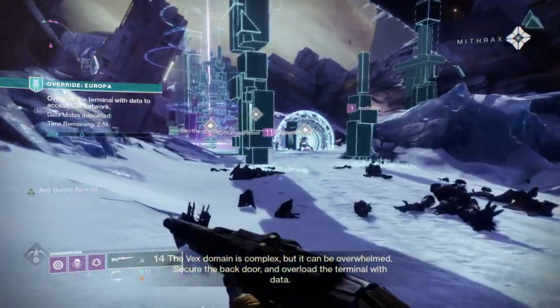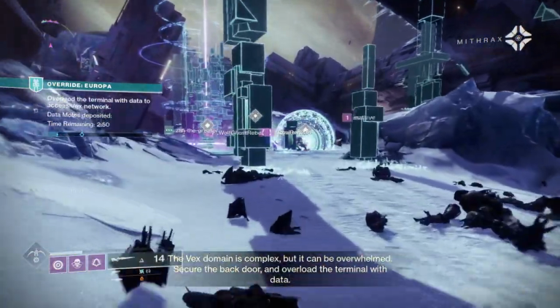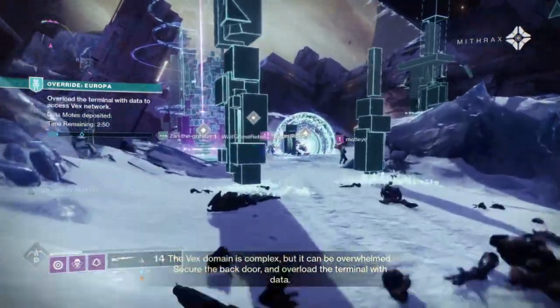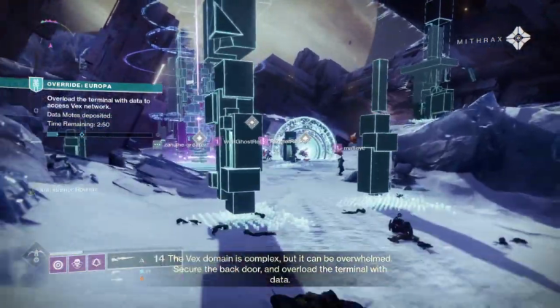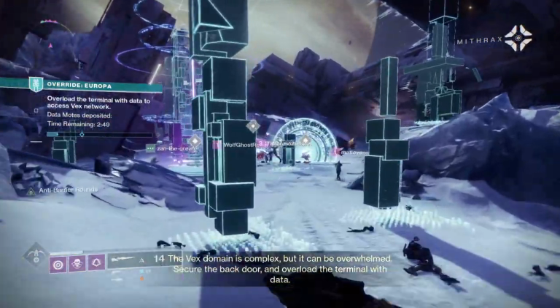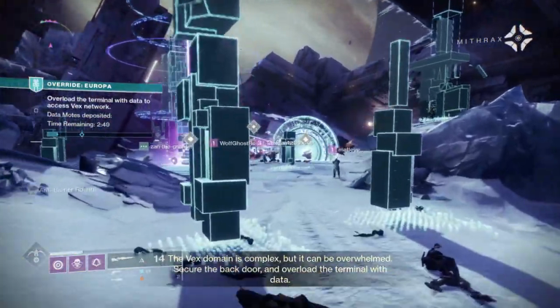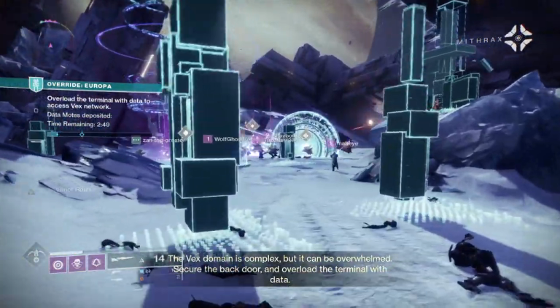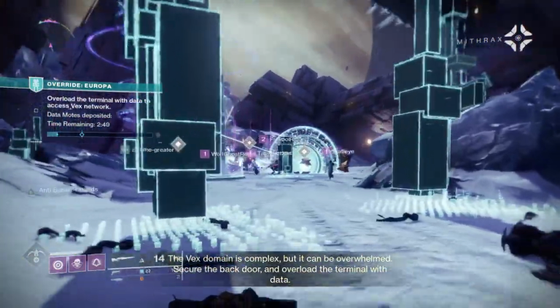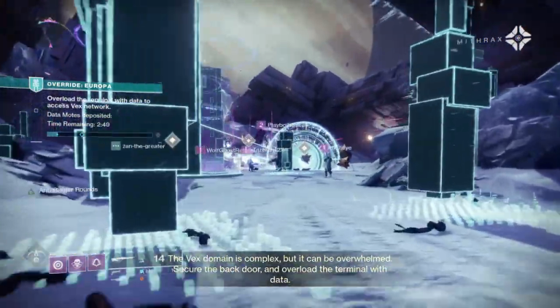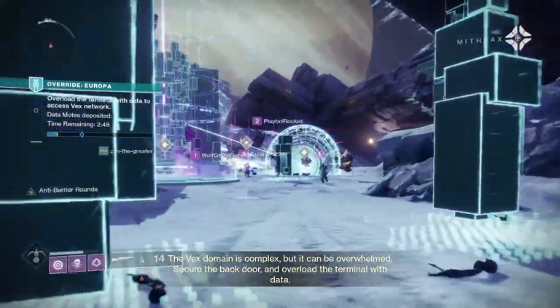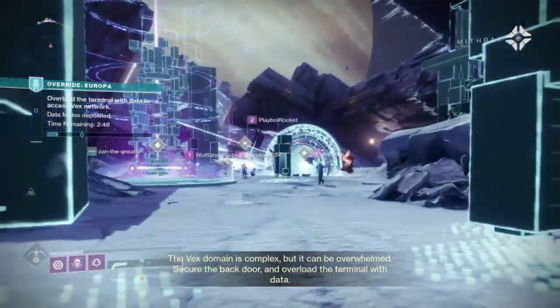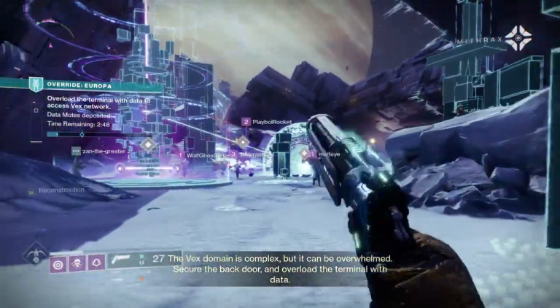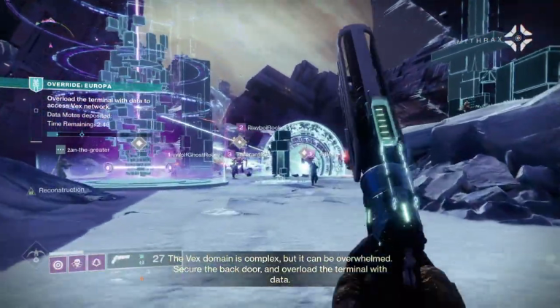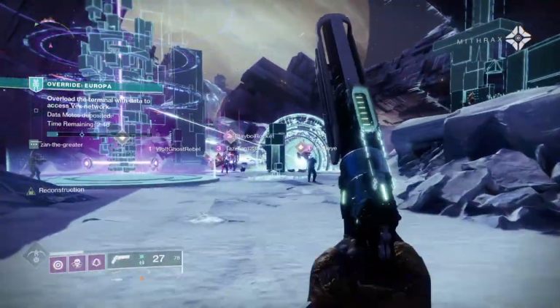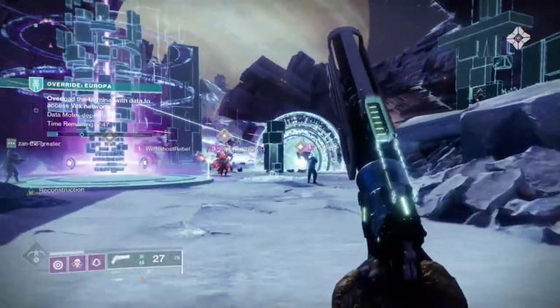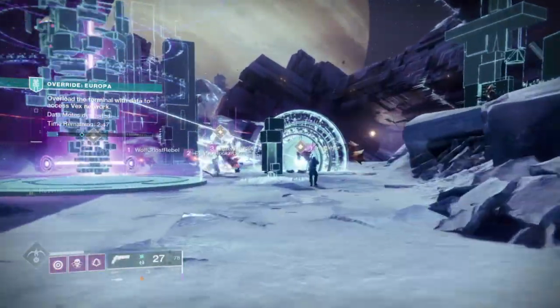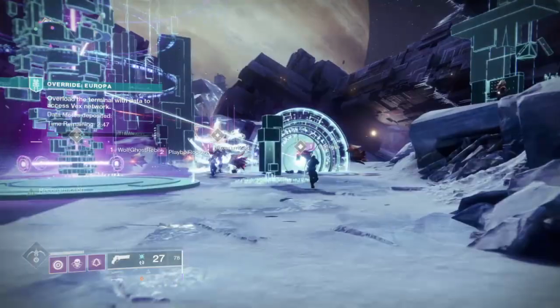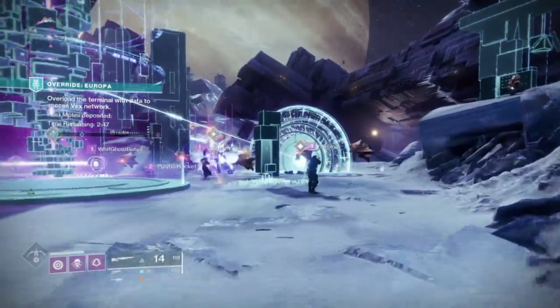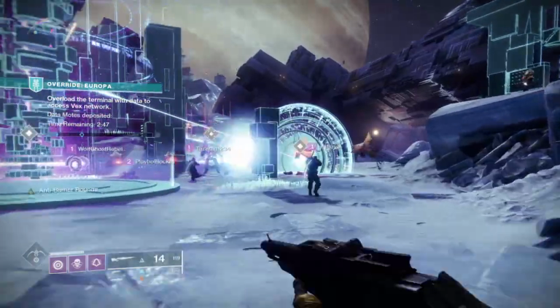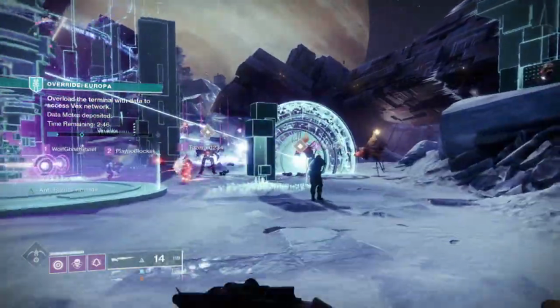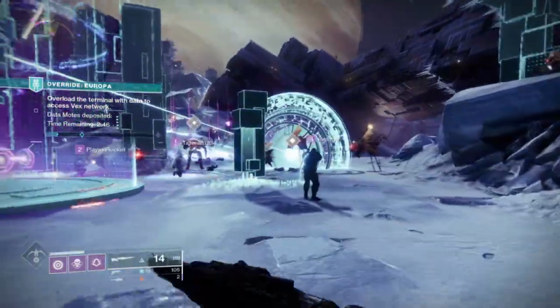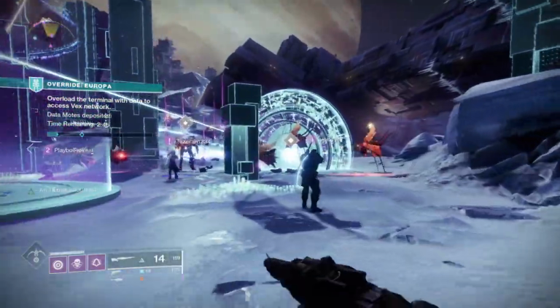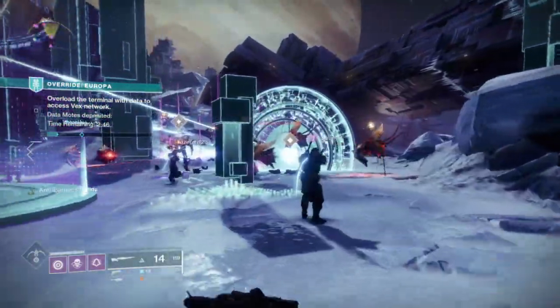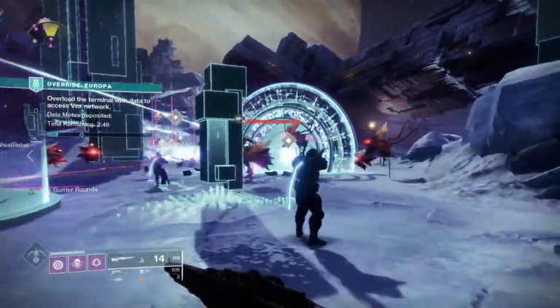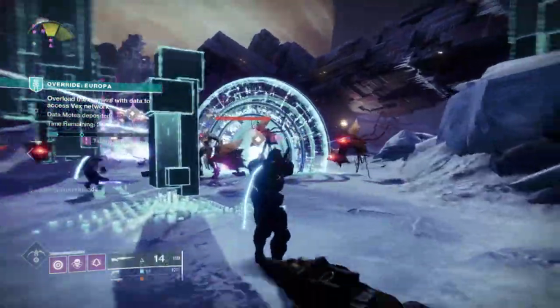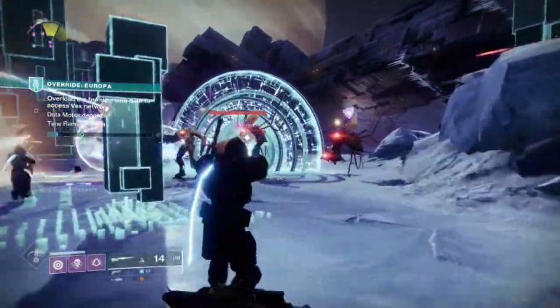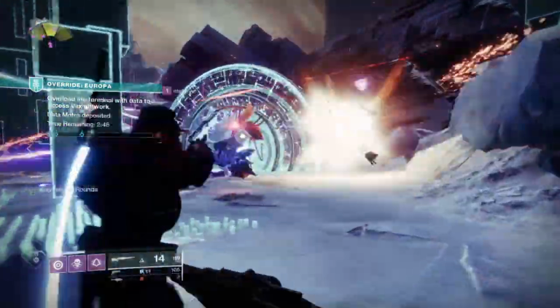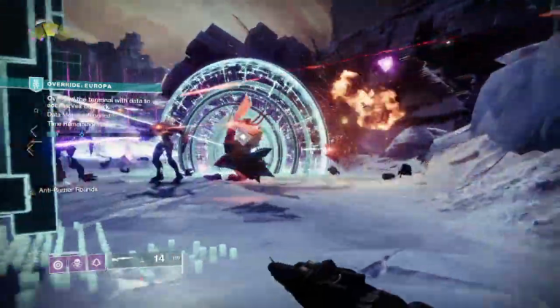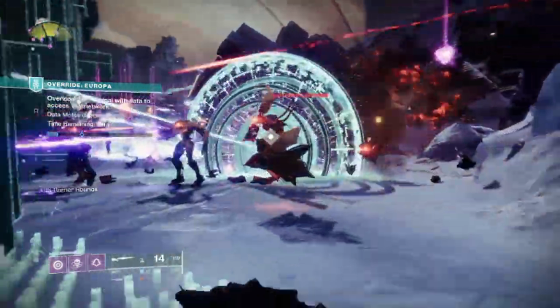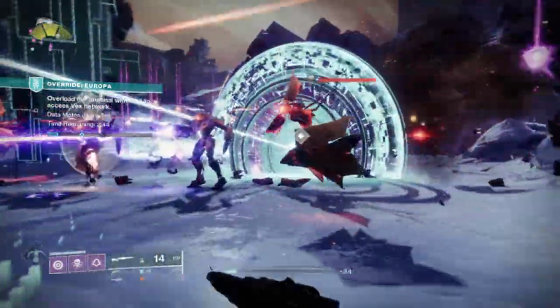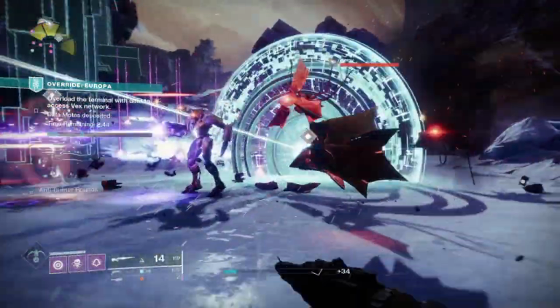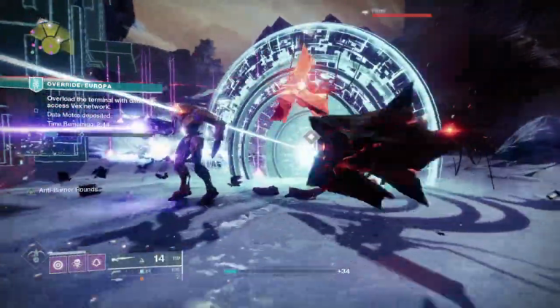So what we're gonna do Hany is you can go through that portal and then we can kill a guy, and then you'll grab a data package thing. Follow me through the portal.